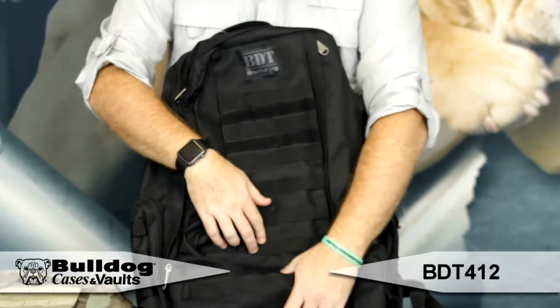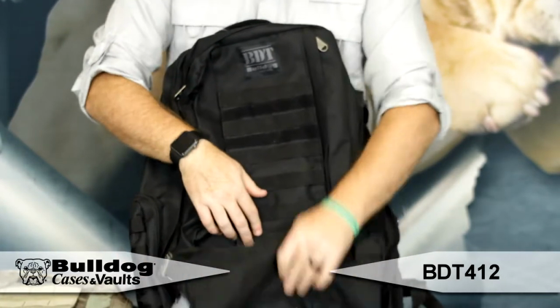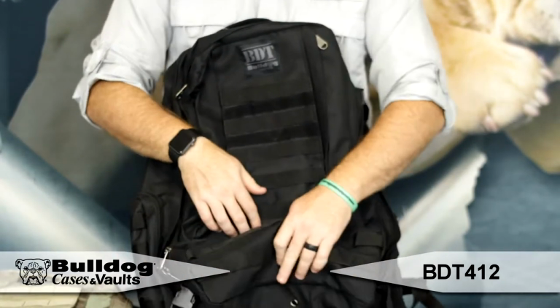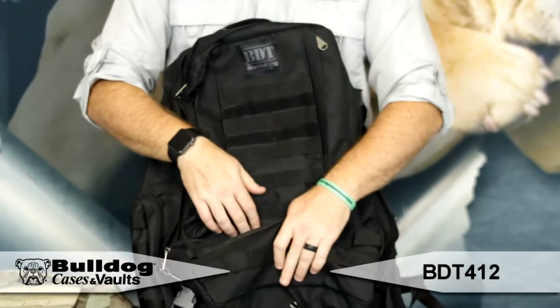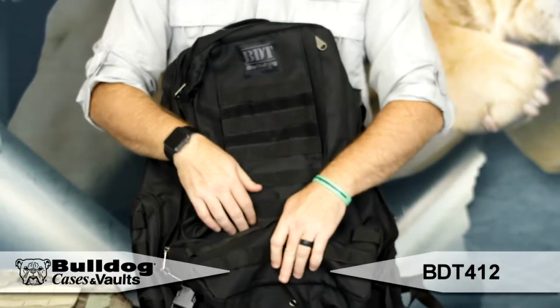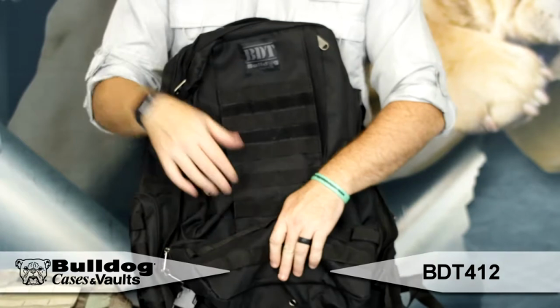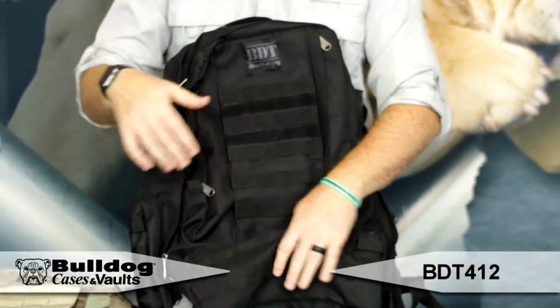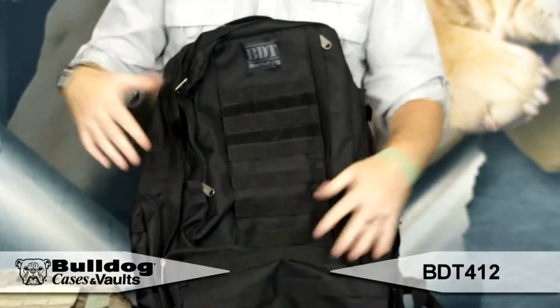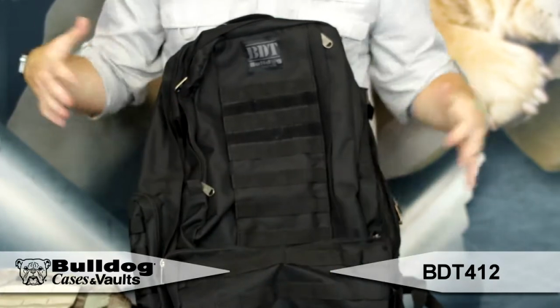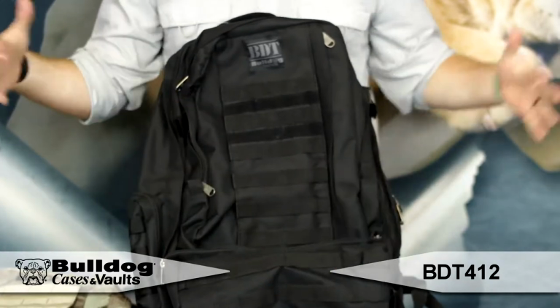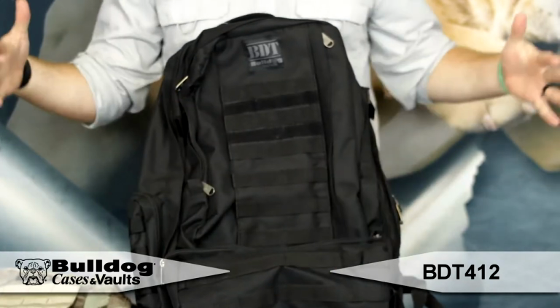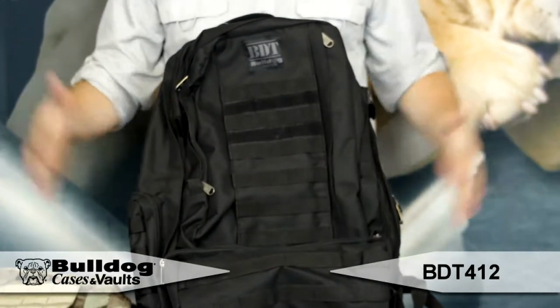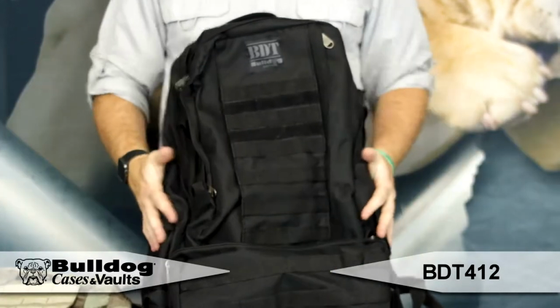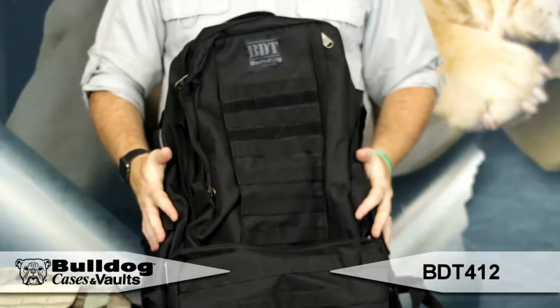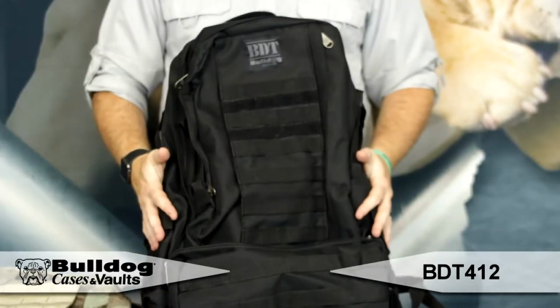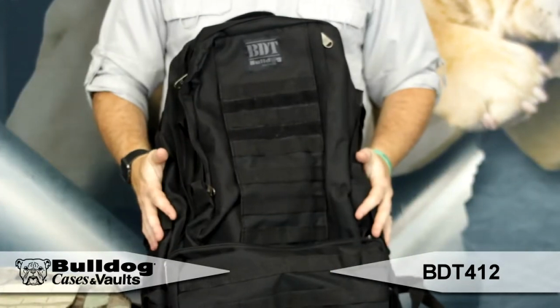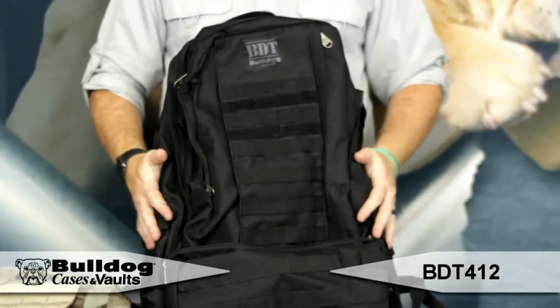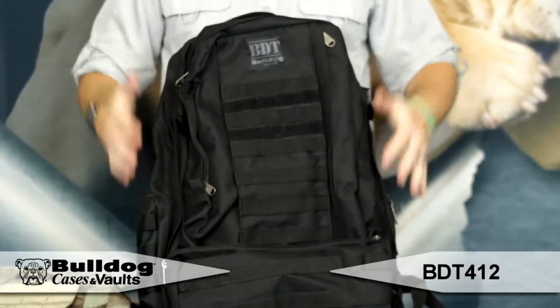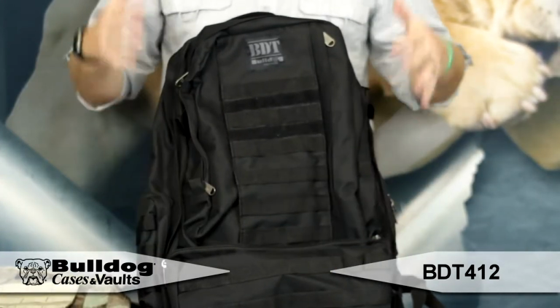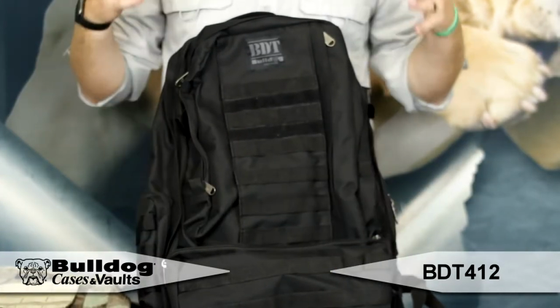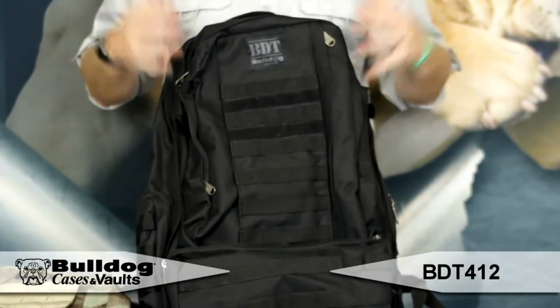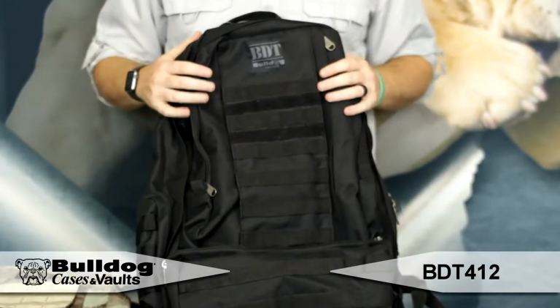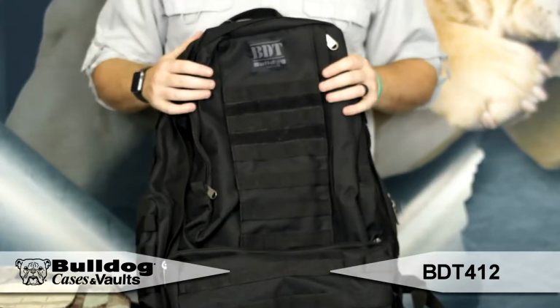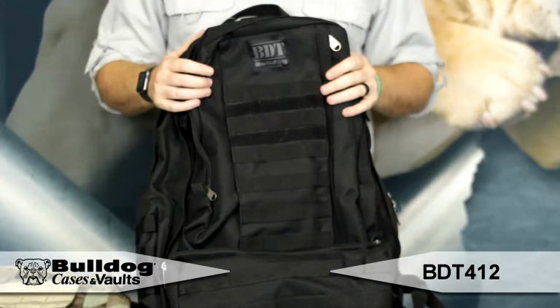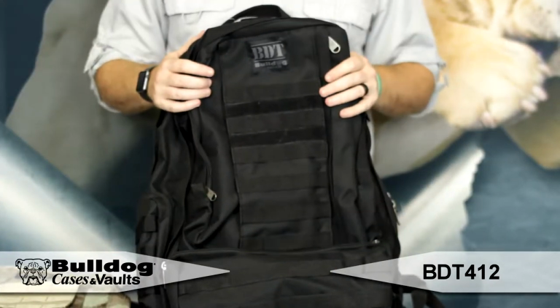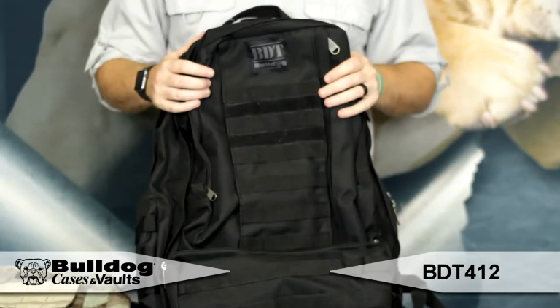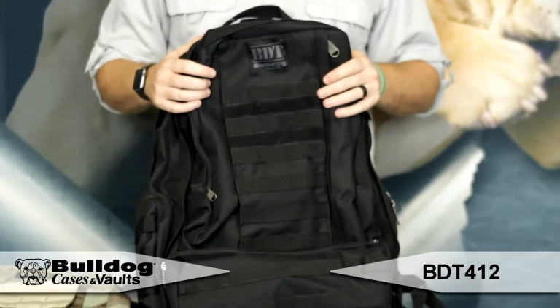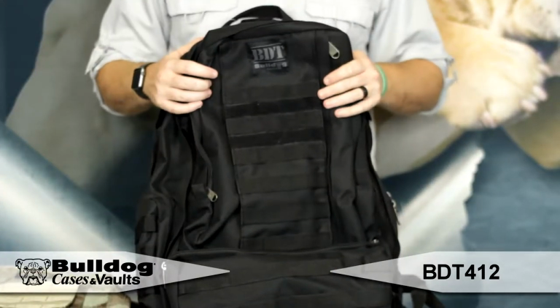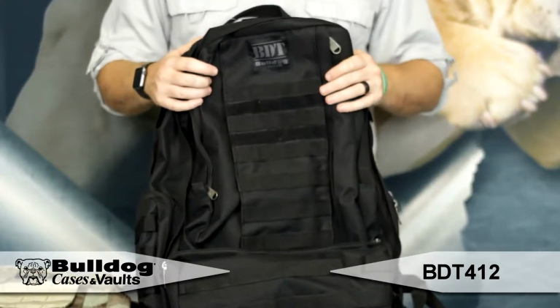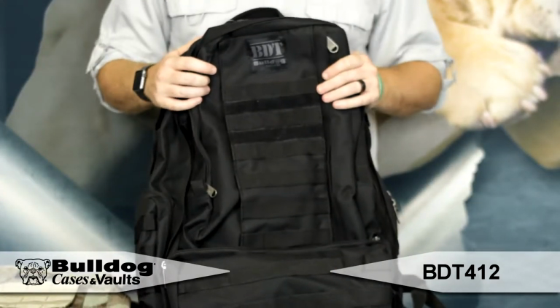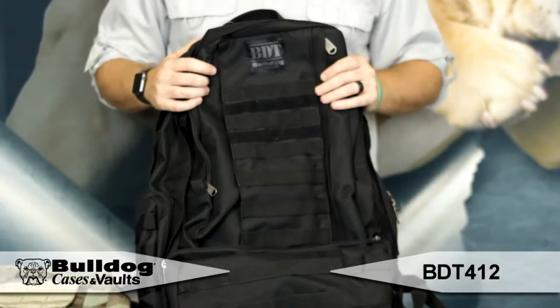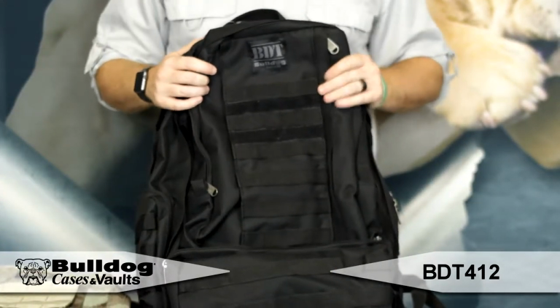Metal grommets on the outside, which means this bag is going to drain. It's got room for three different hydration bladders.